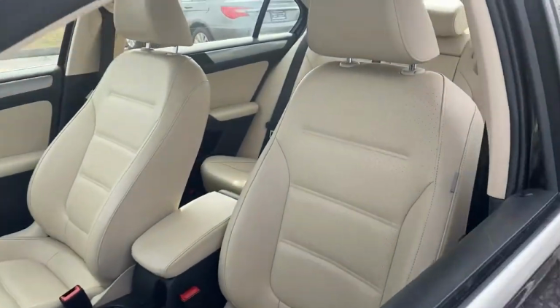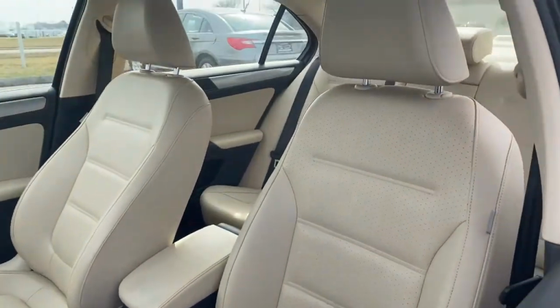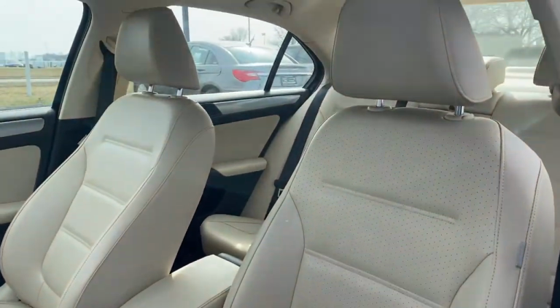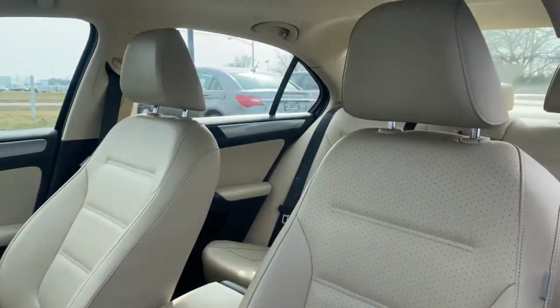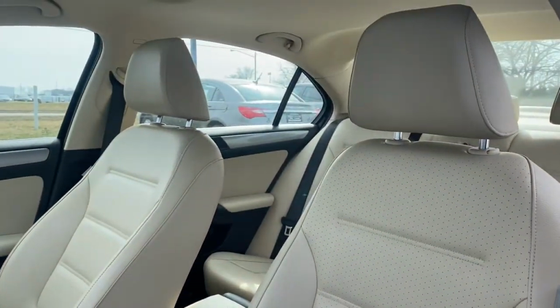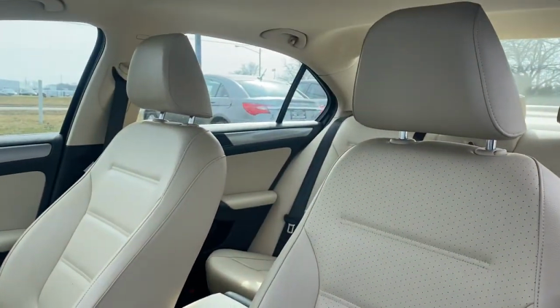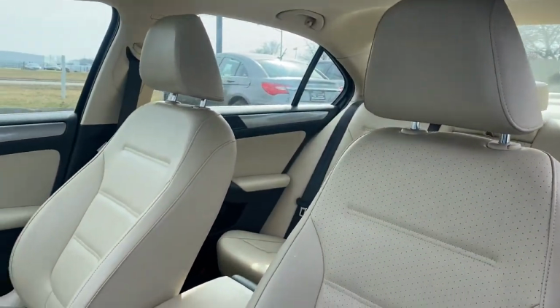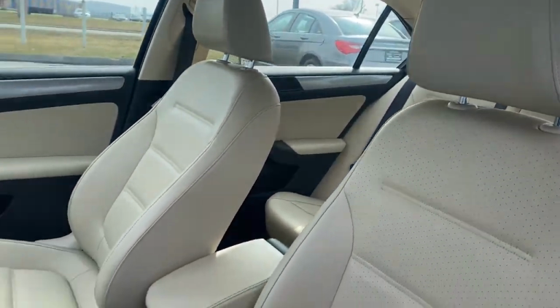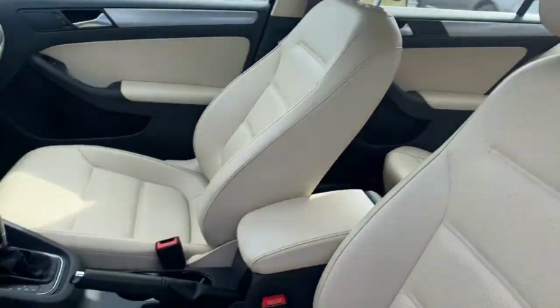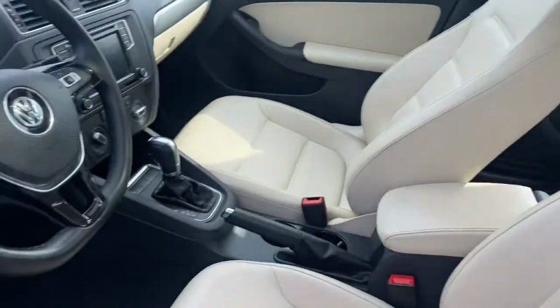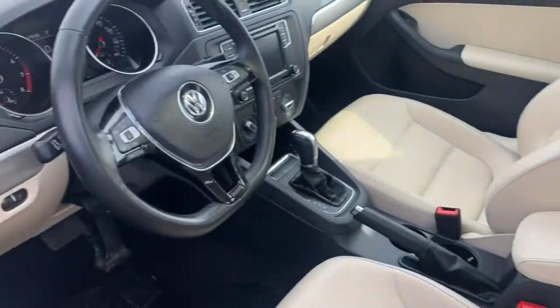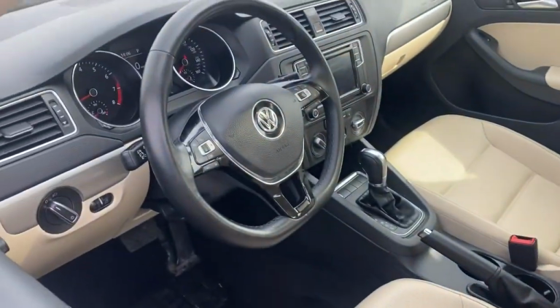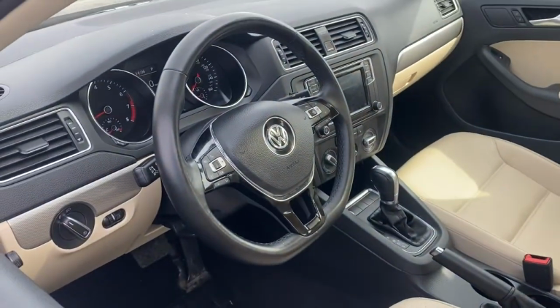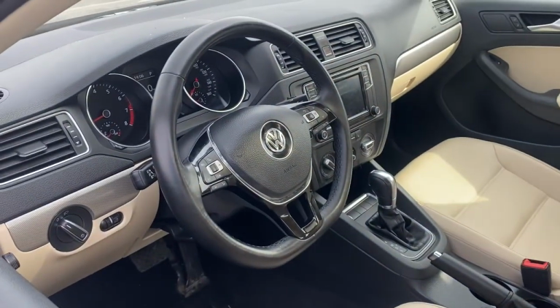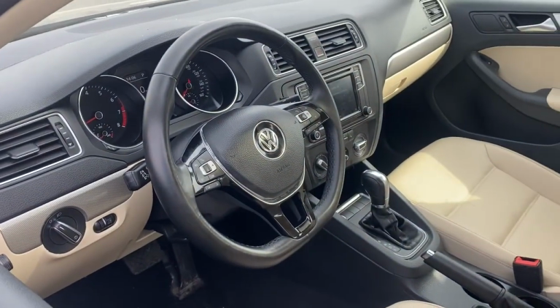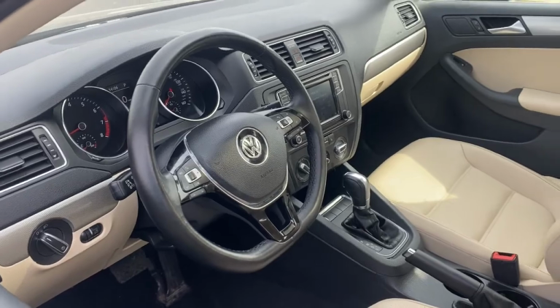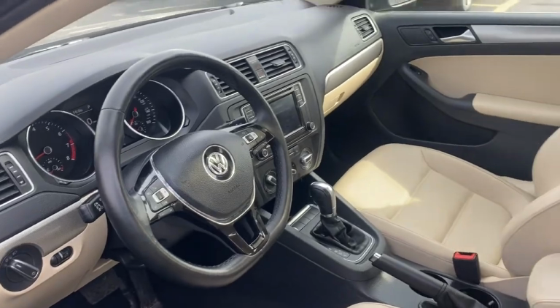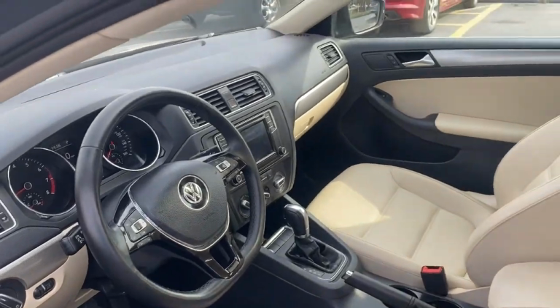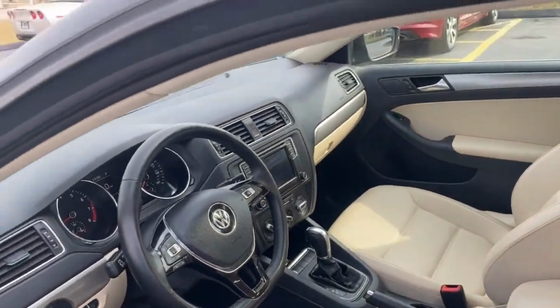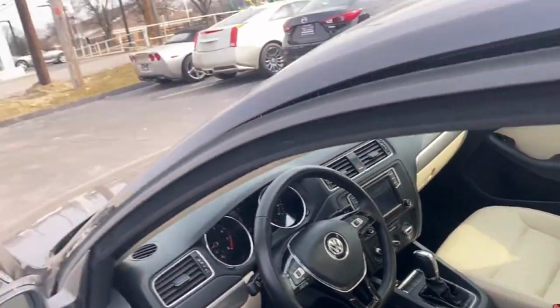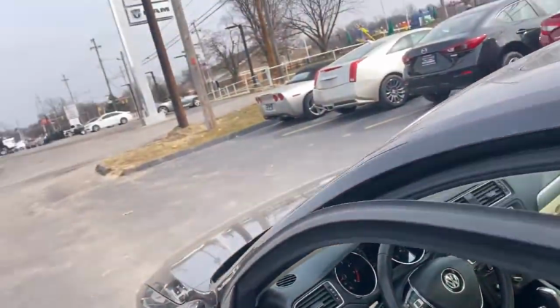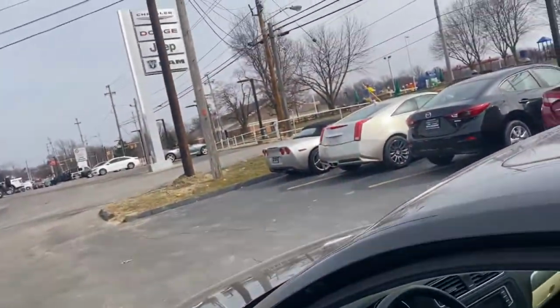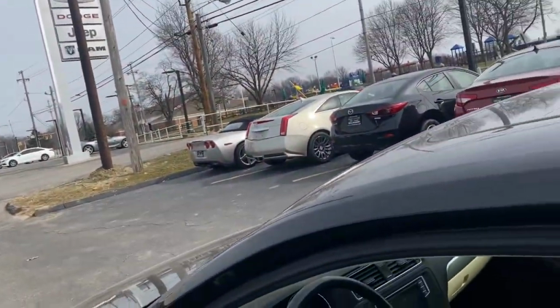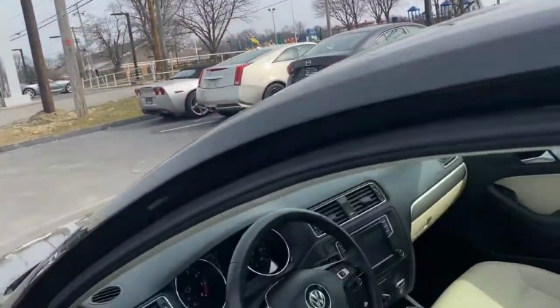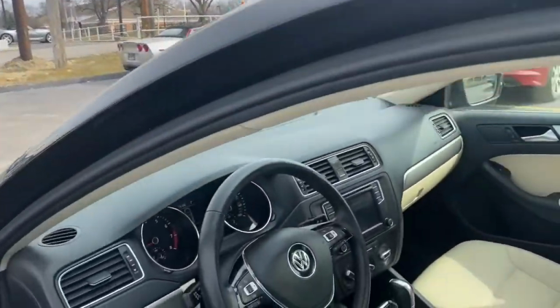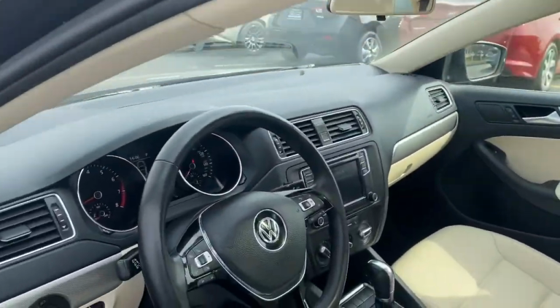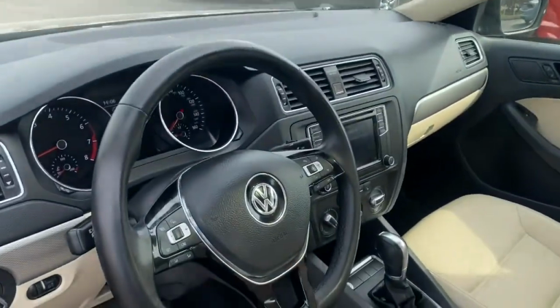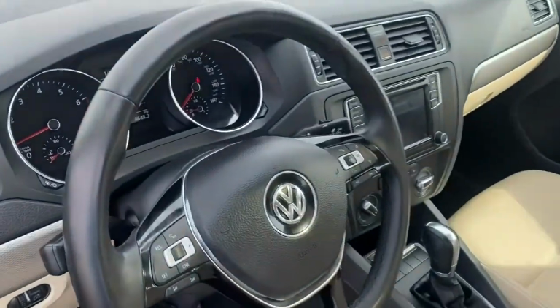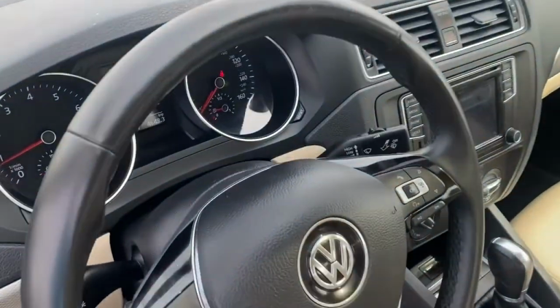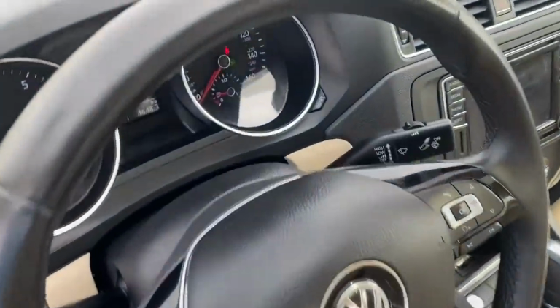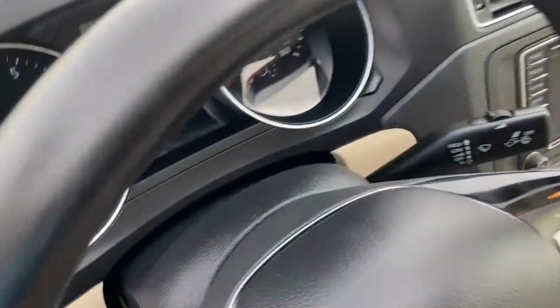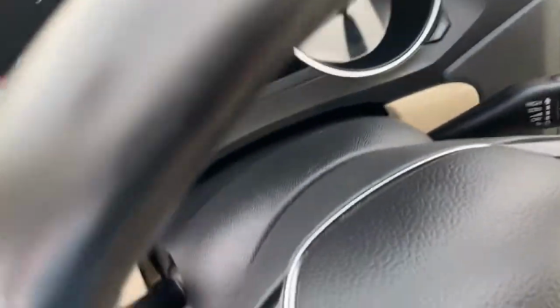Its impressive fuel efficiency, smooth ride, zesty performance and numerous safety features make it ideal for families and commuters.